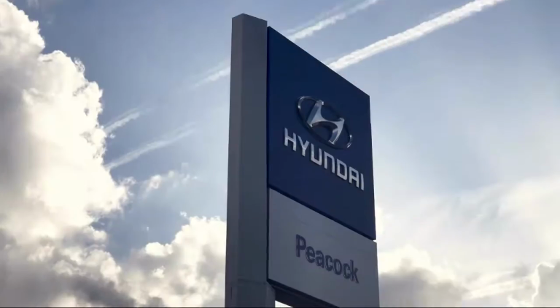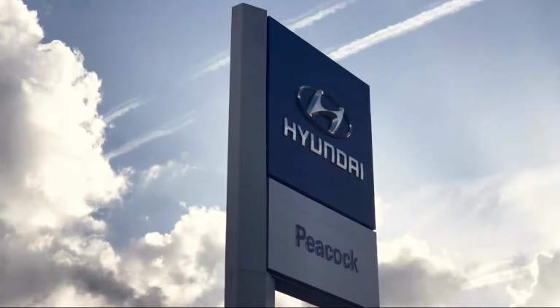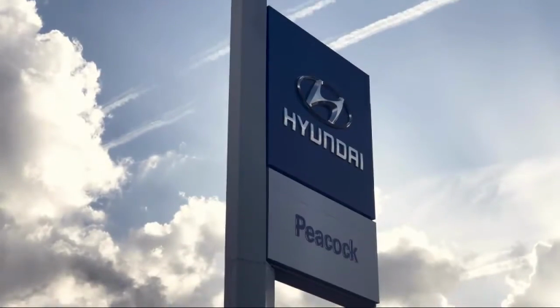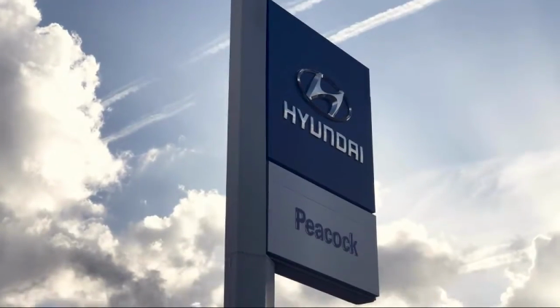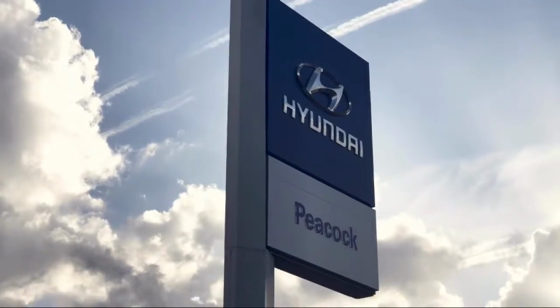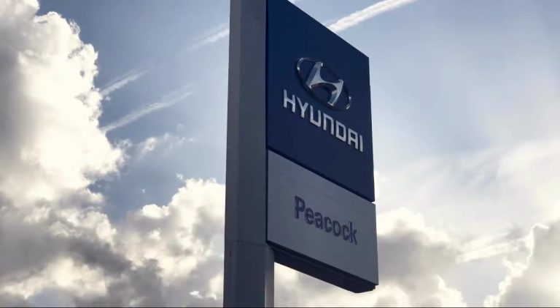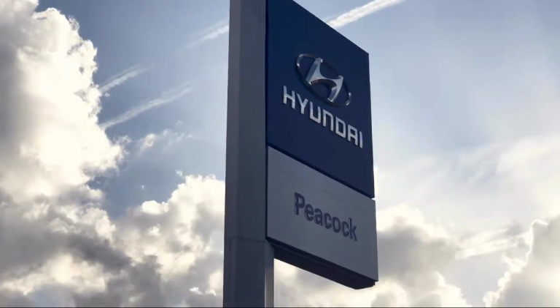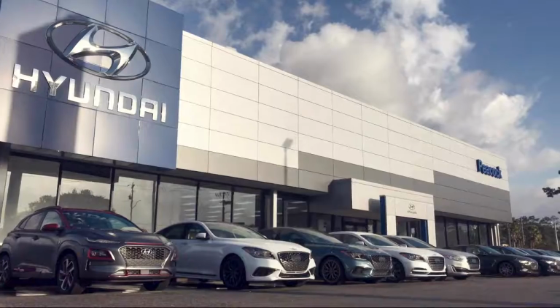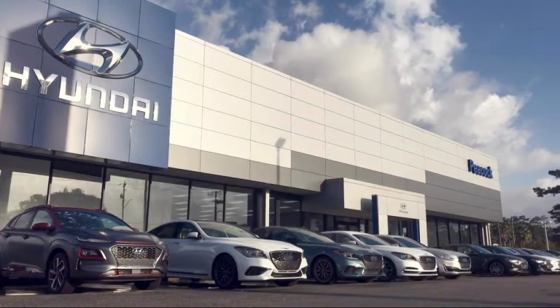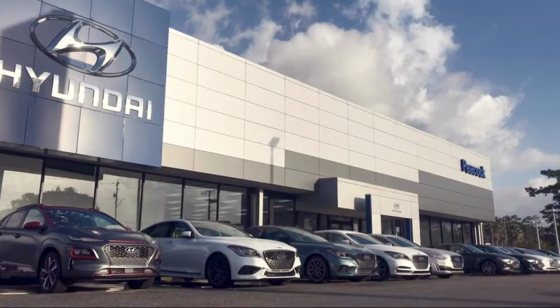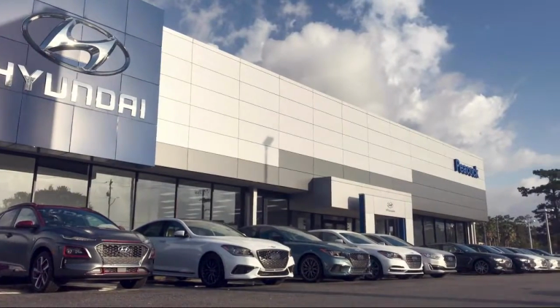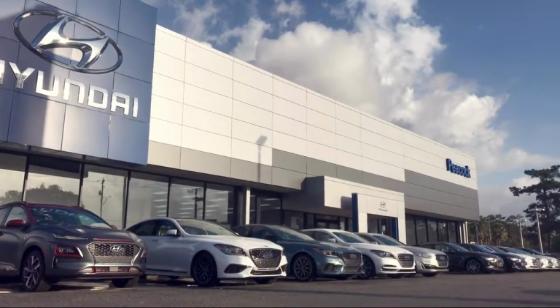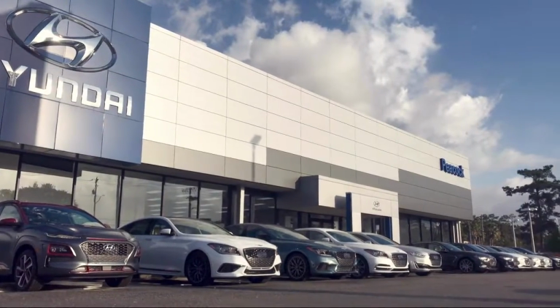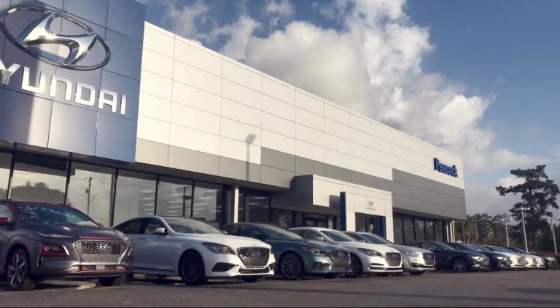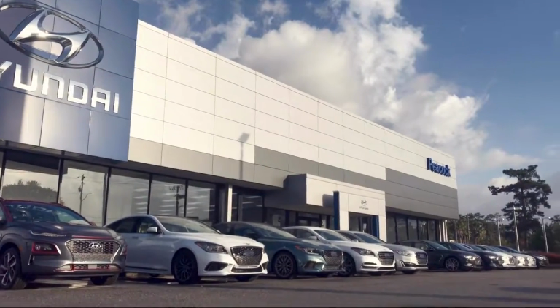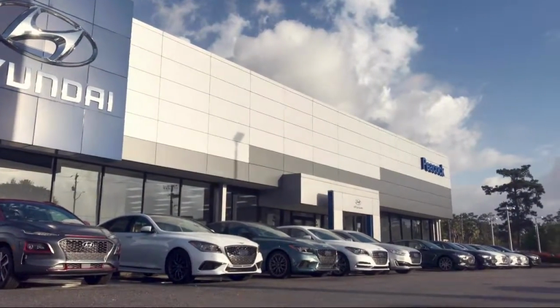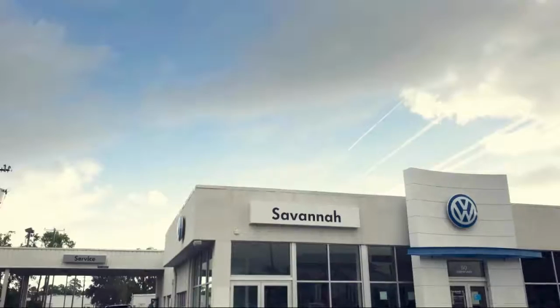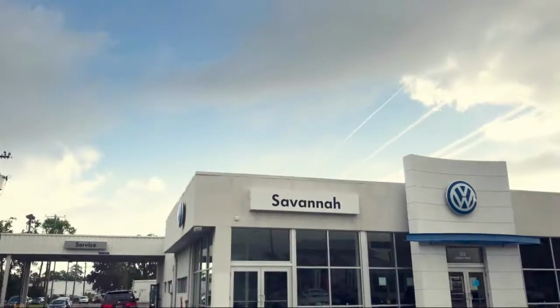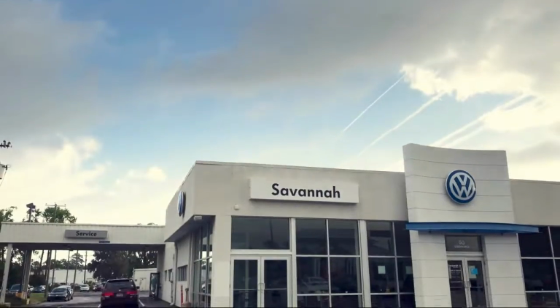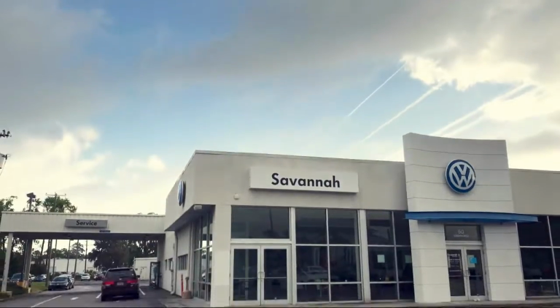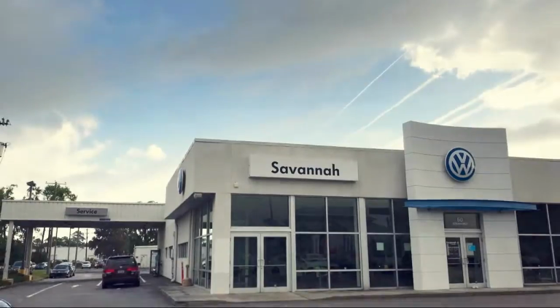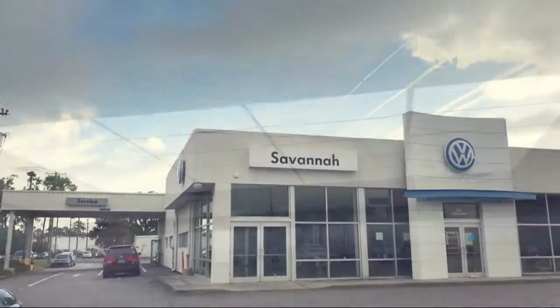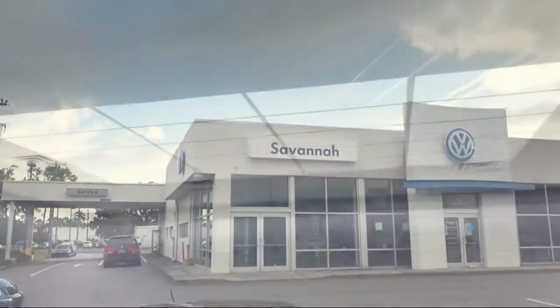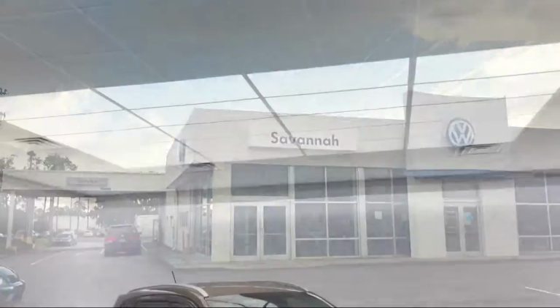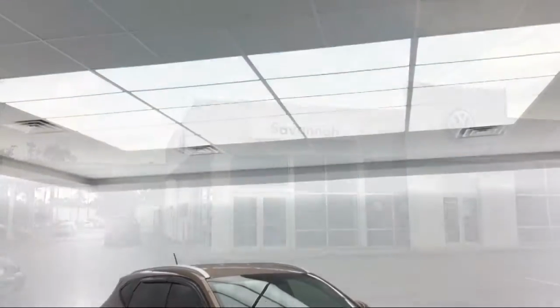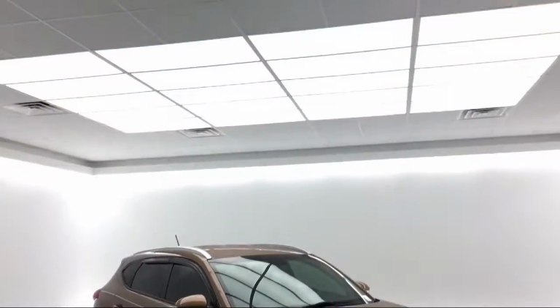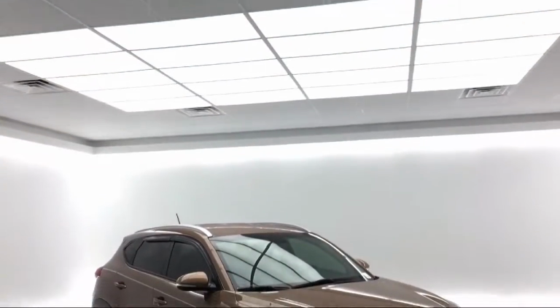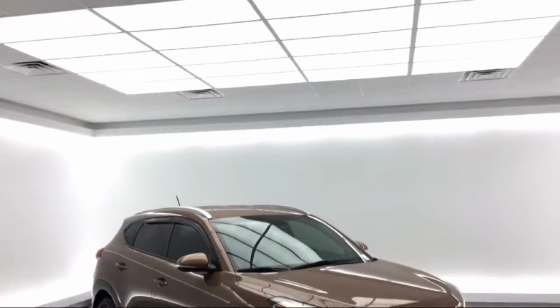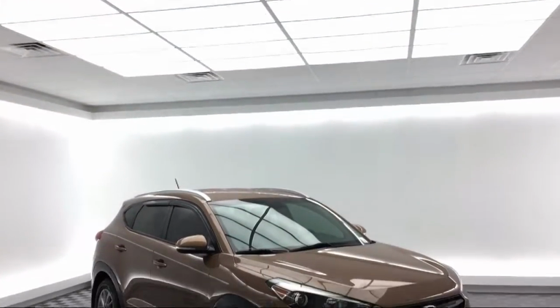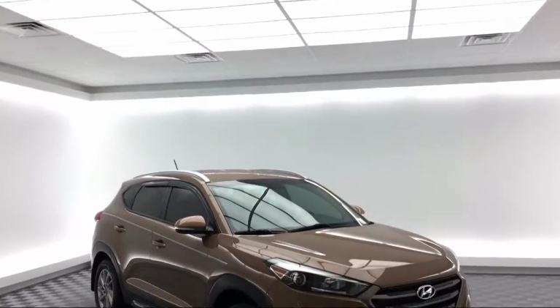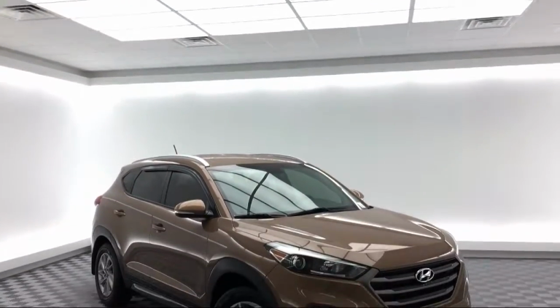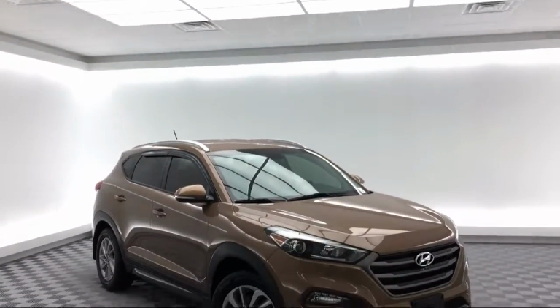Welcome to the Peacock Hyundai of Savannah, and here's a look at another one of our great vehicles from our extensive inventory.